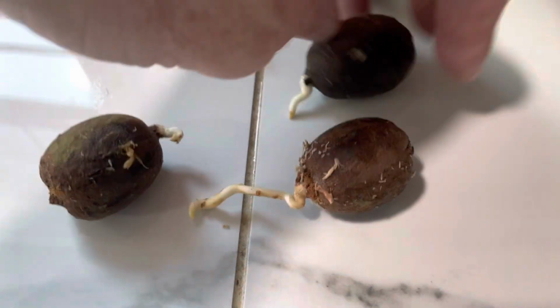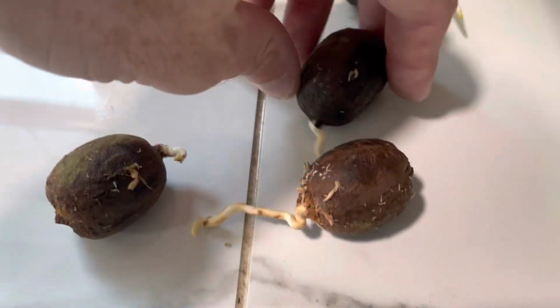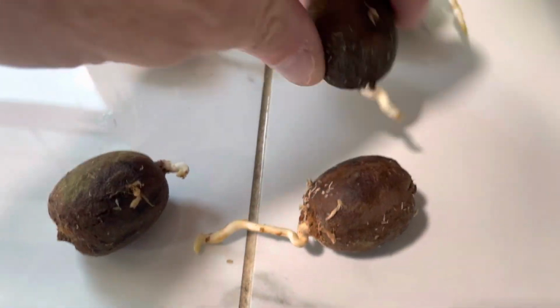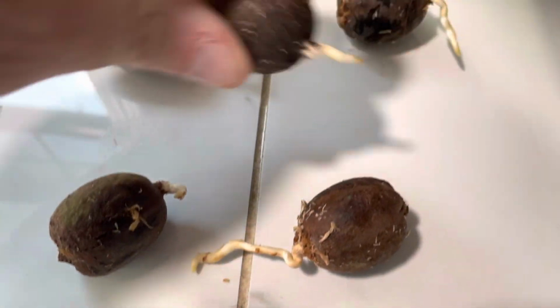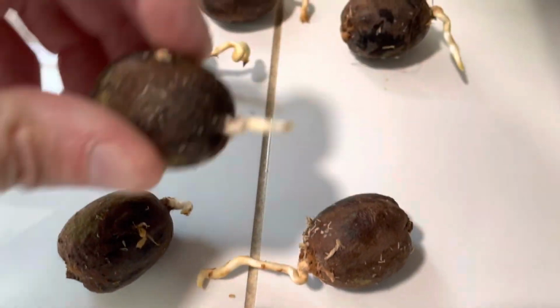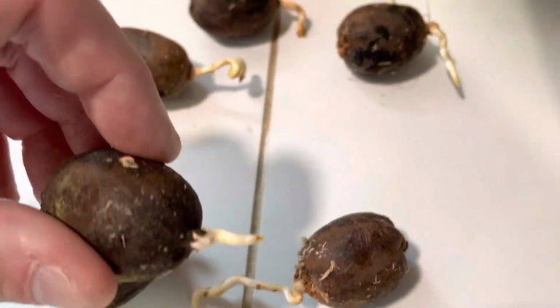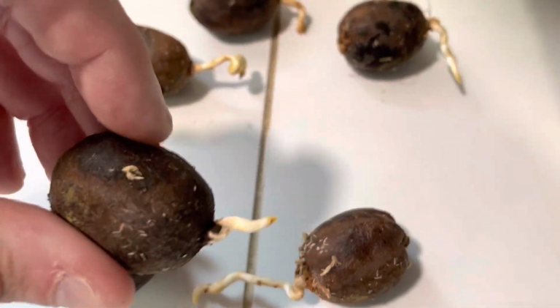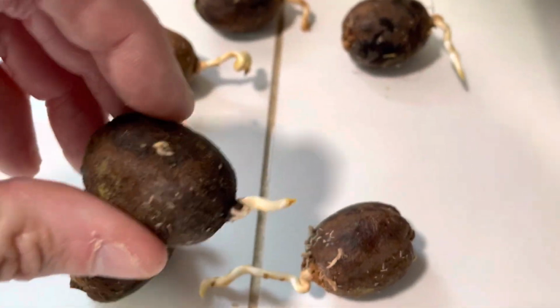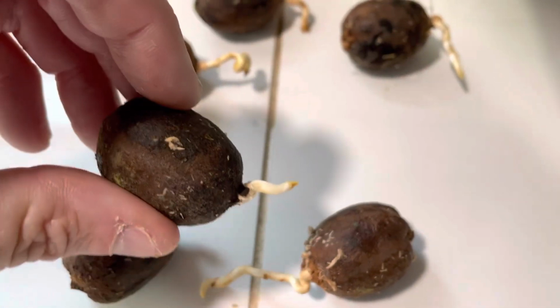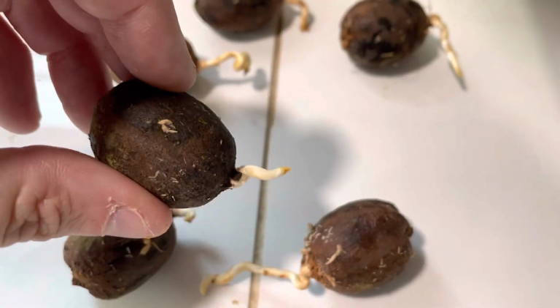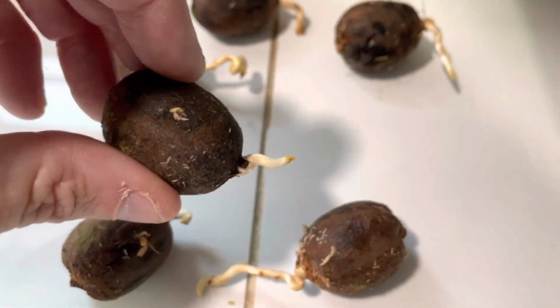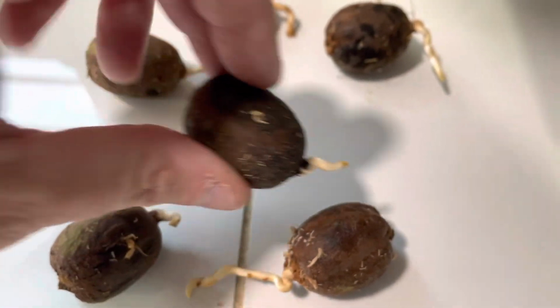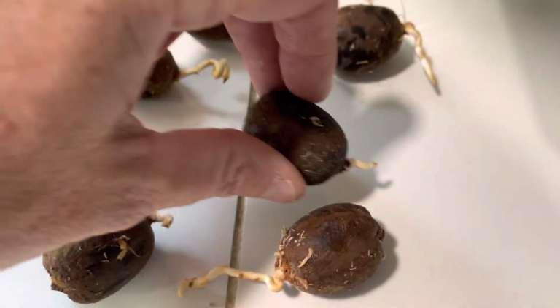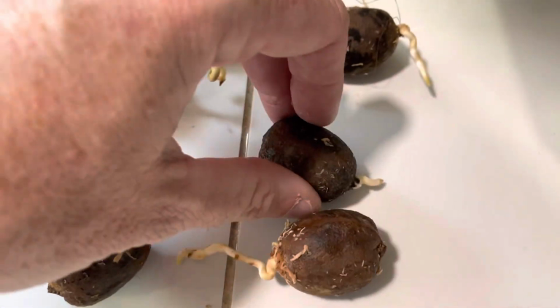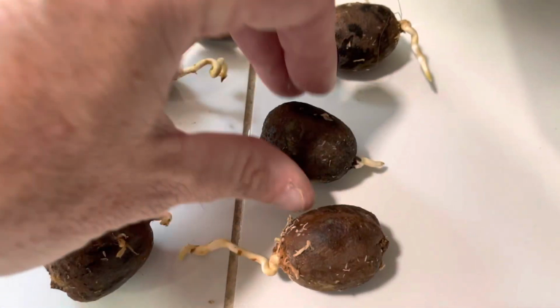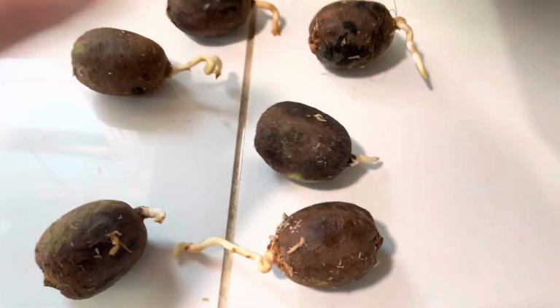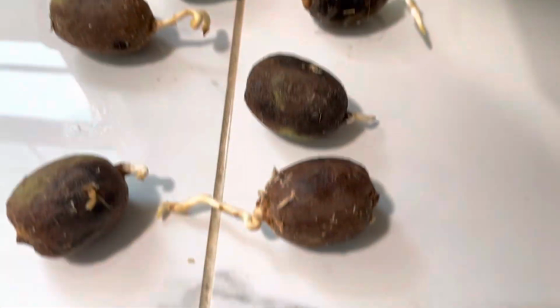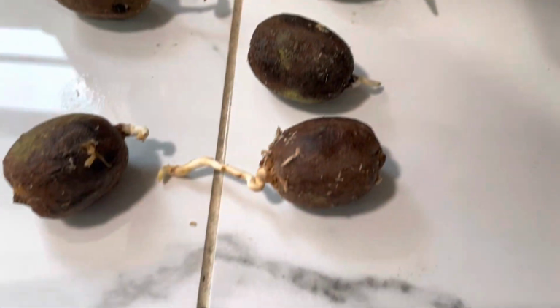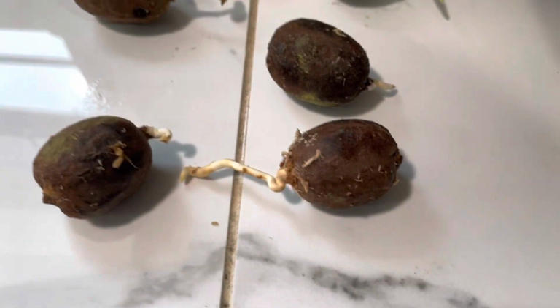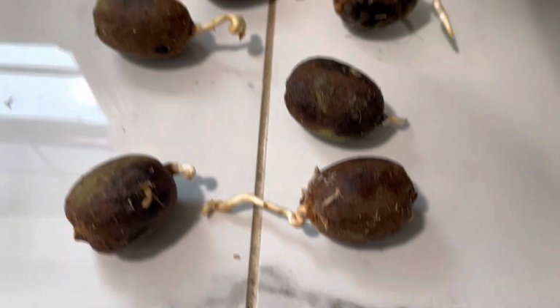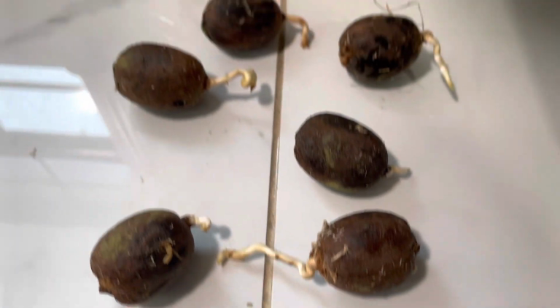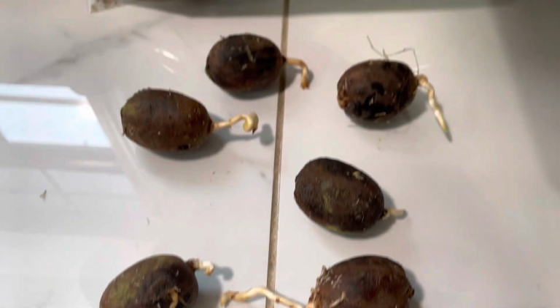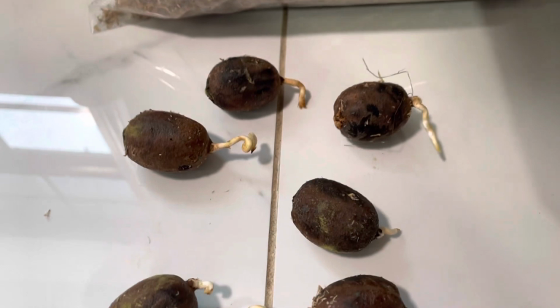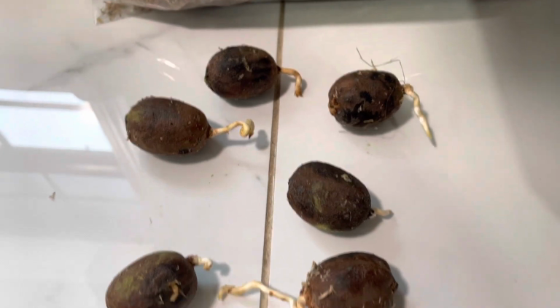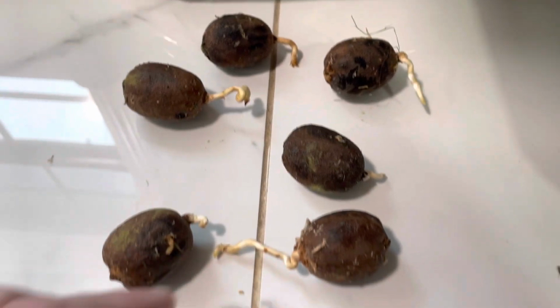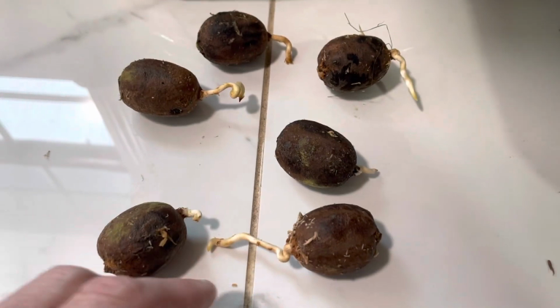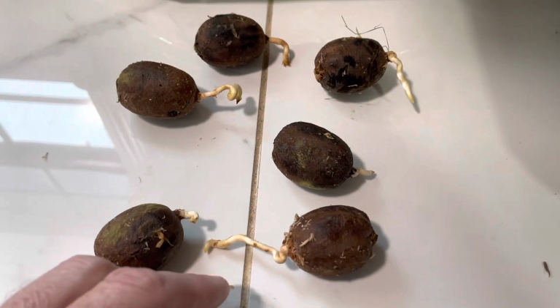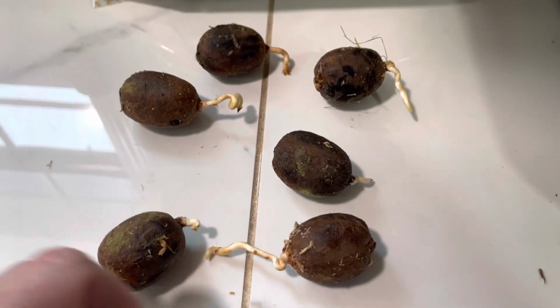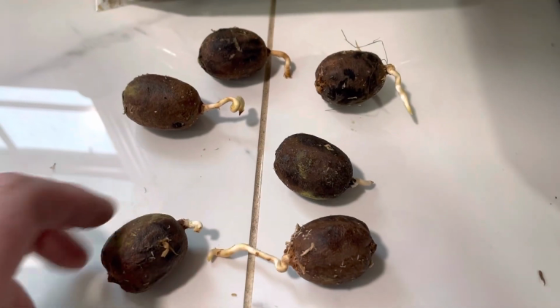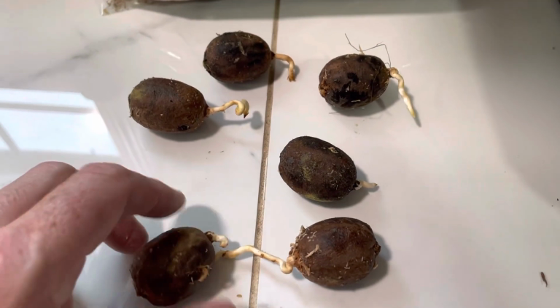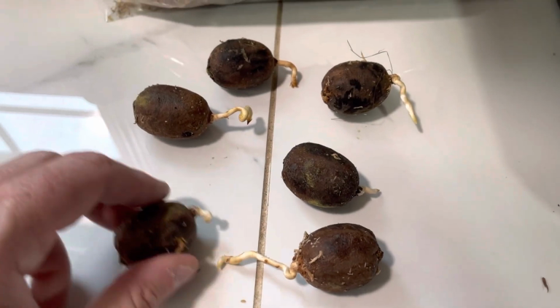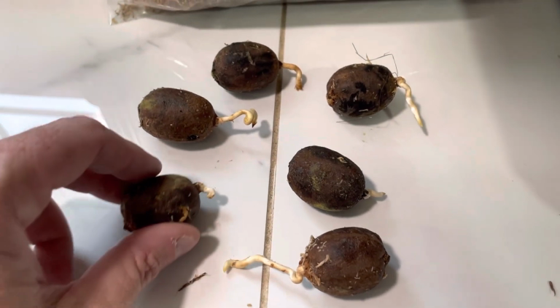But we've got some nice looking roots here on these, so I'm going to go ahead and put these into the tall pots.